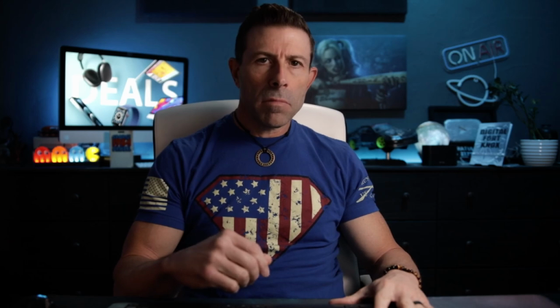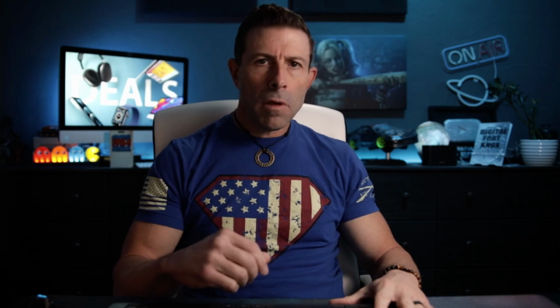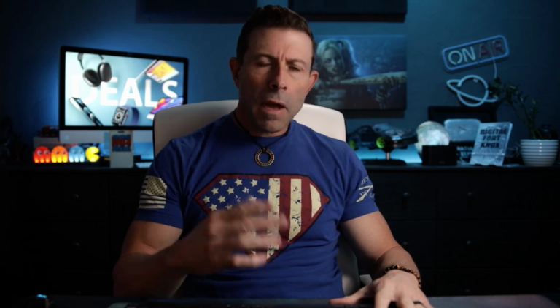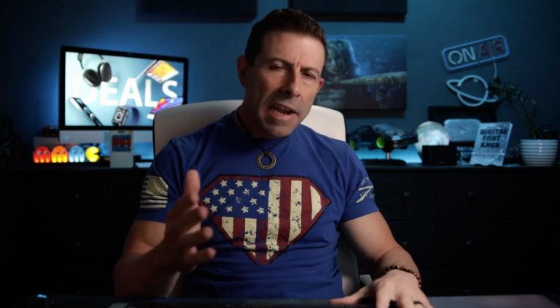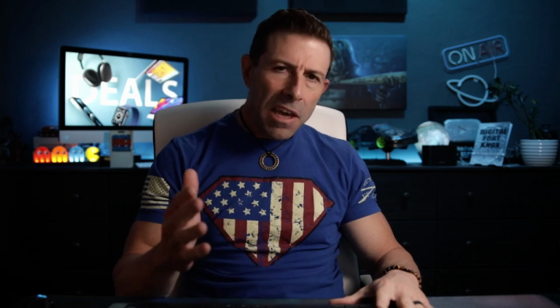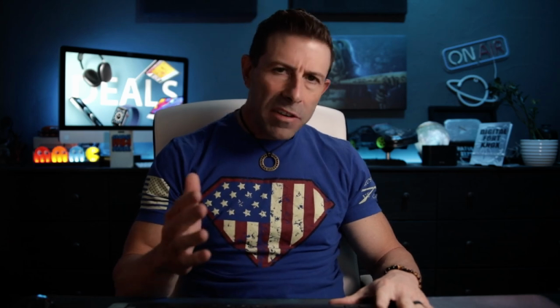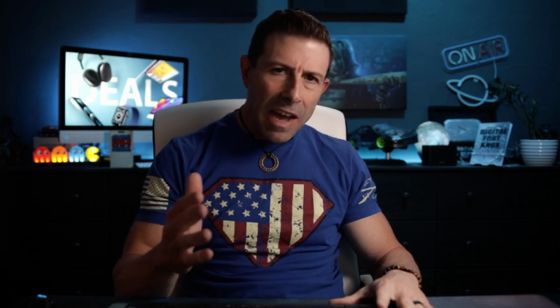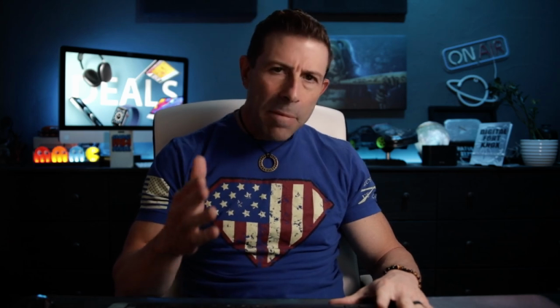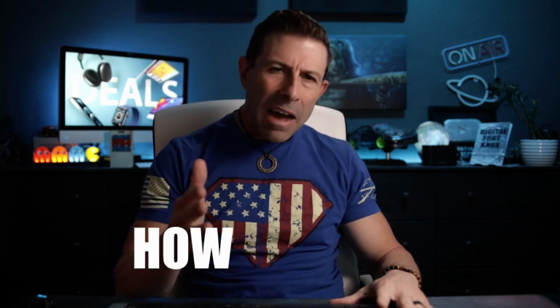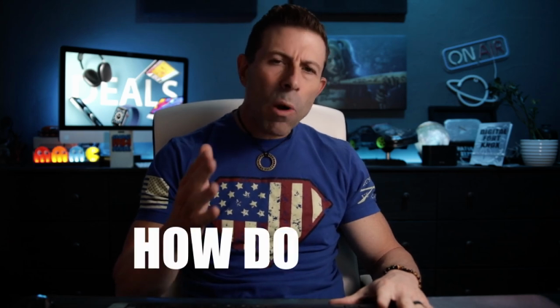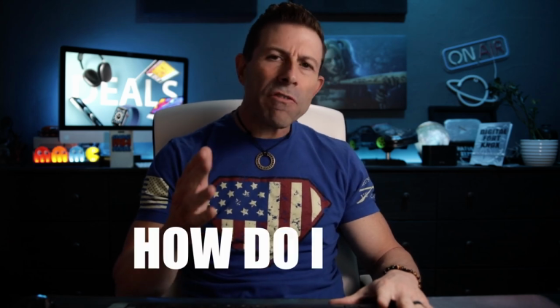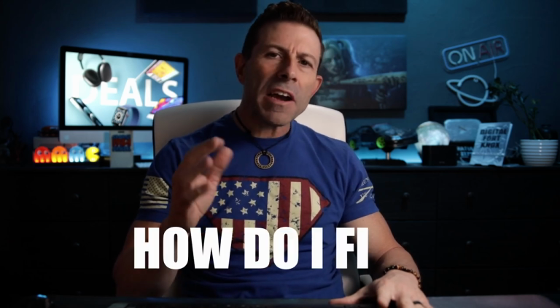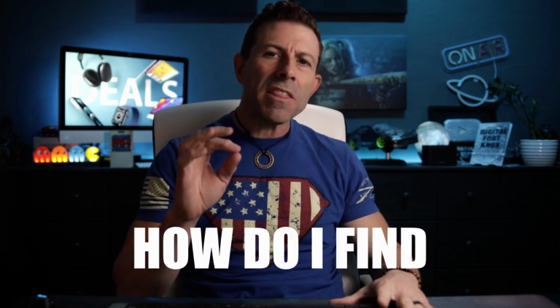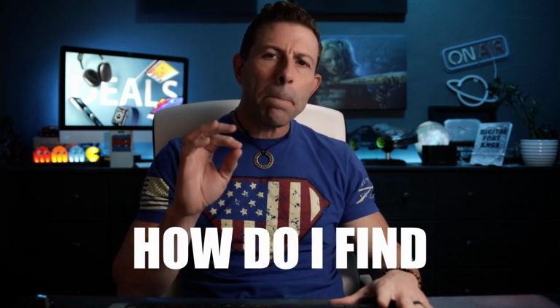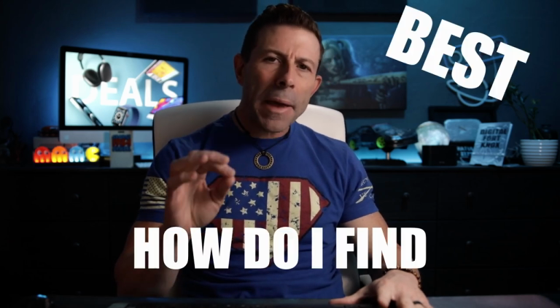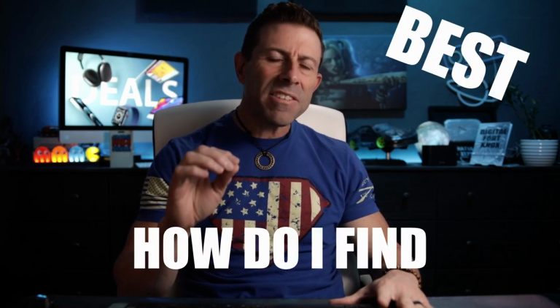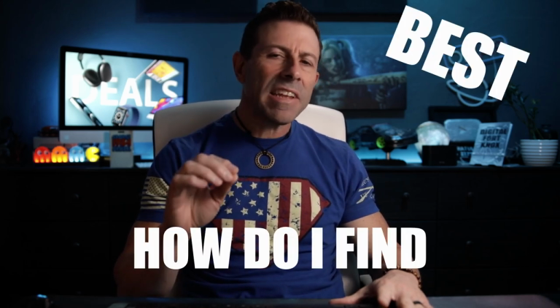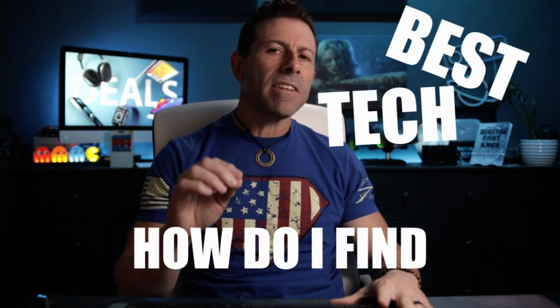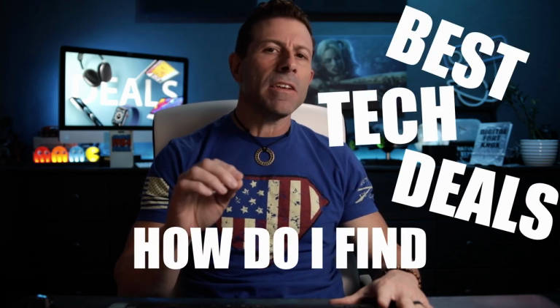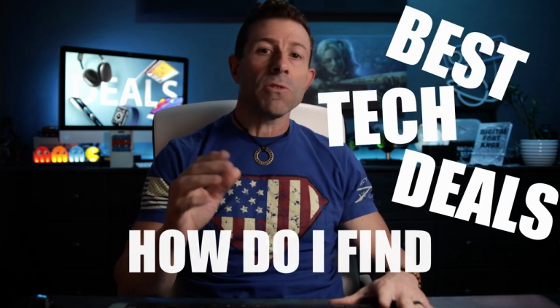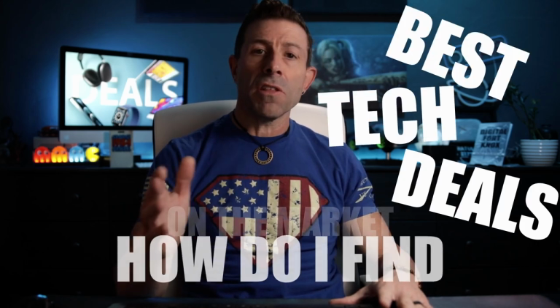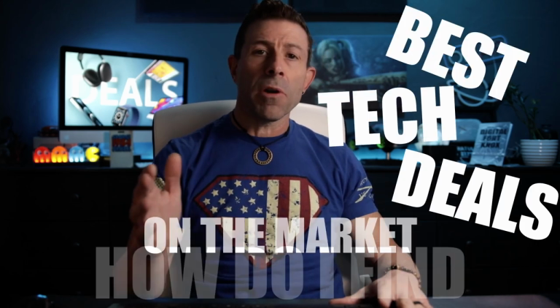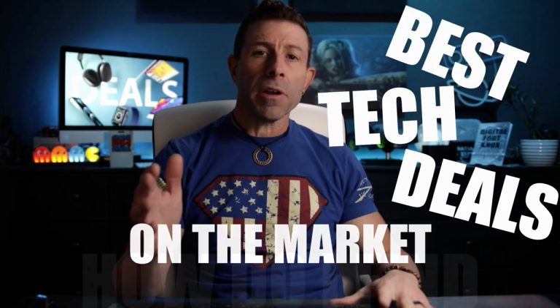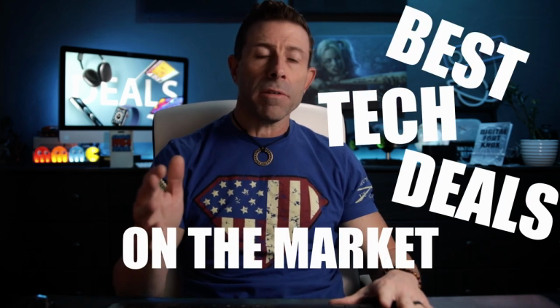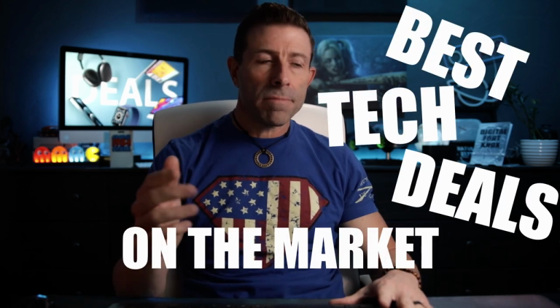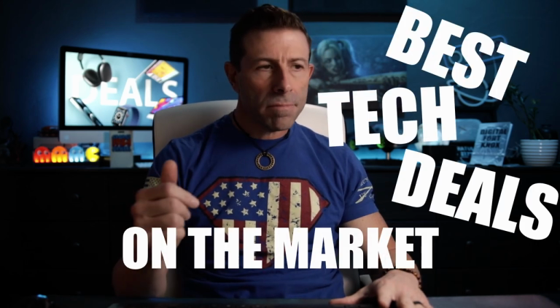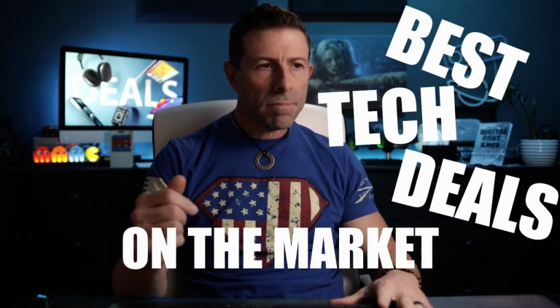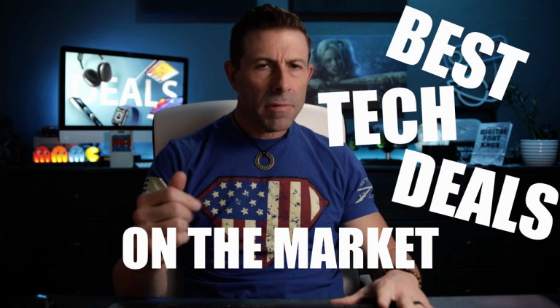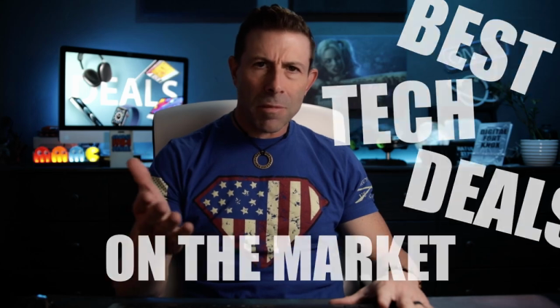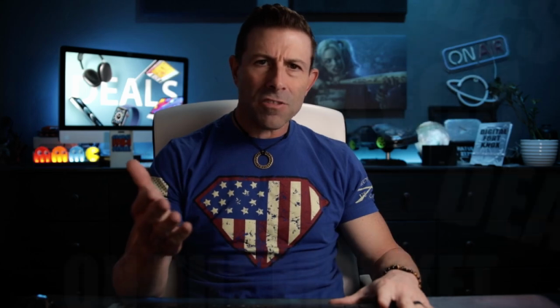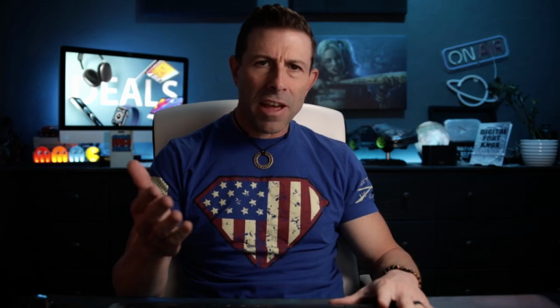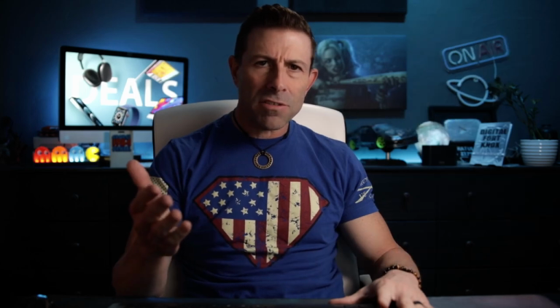At any given time, how do I find the best tech deals on the market? I'm glad you asked.